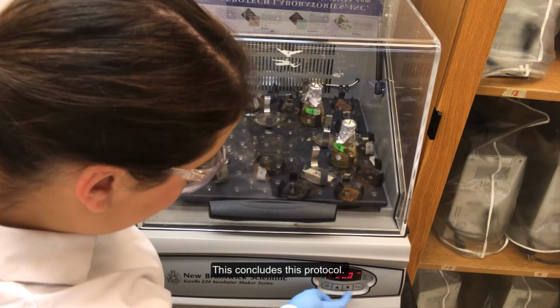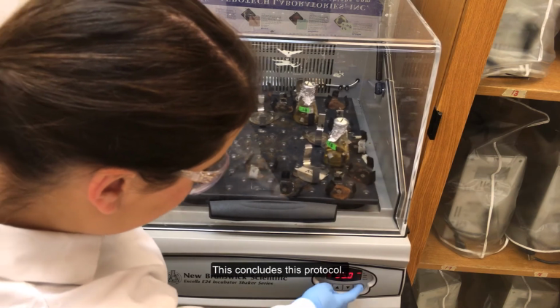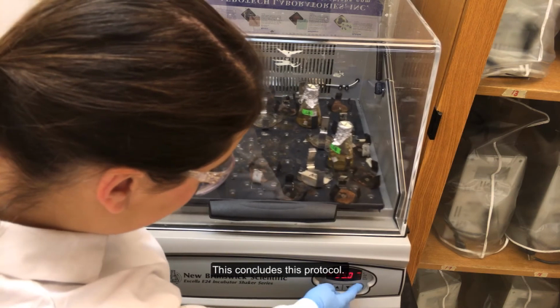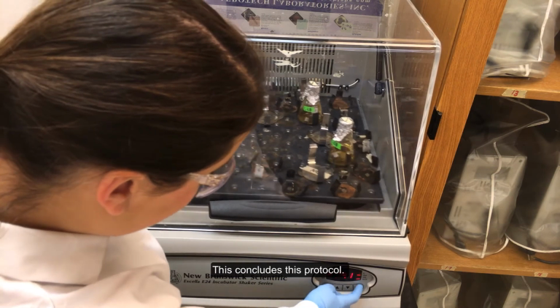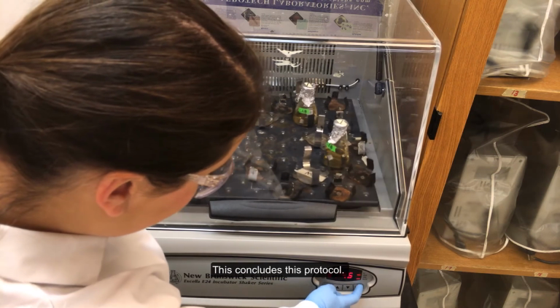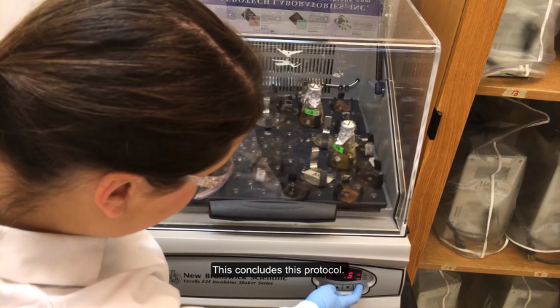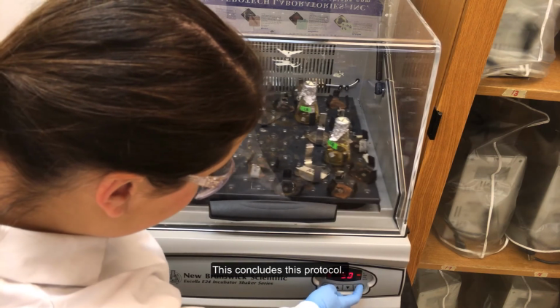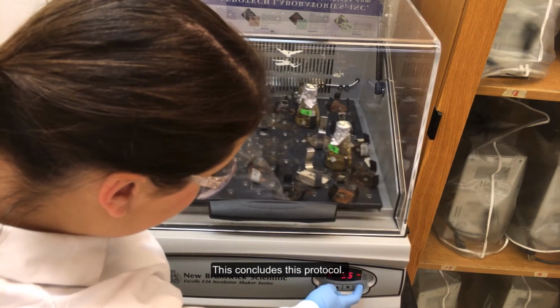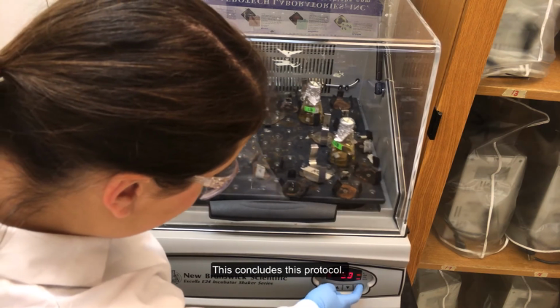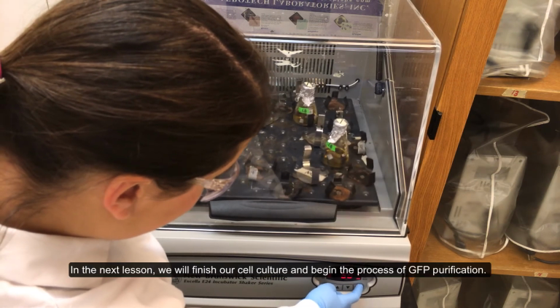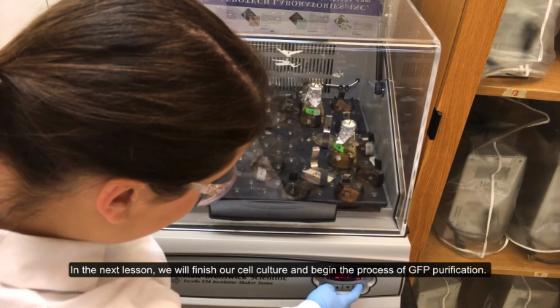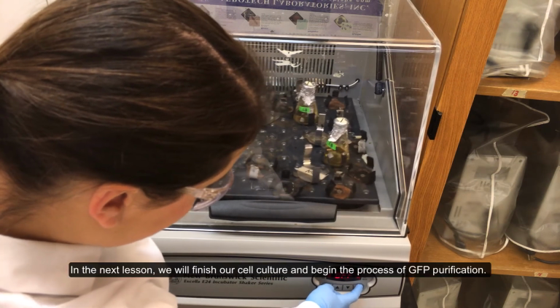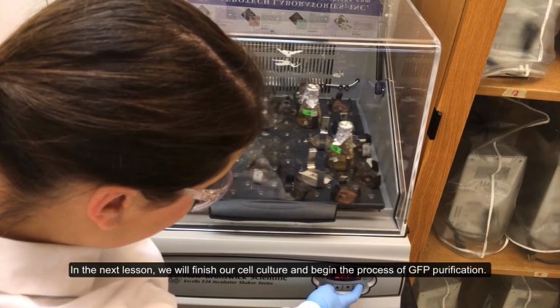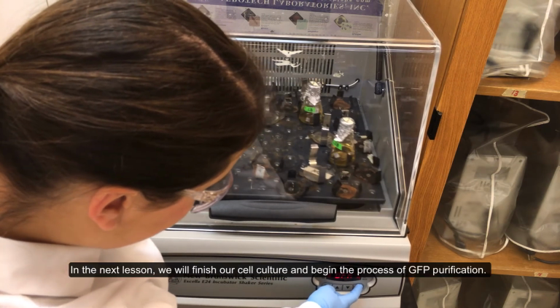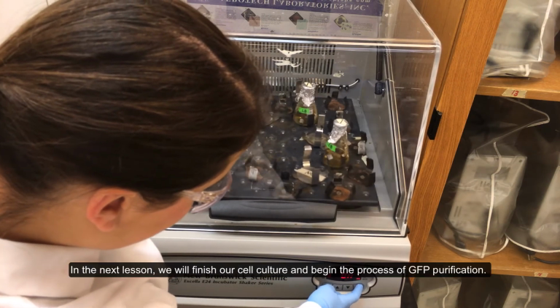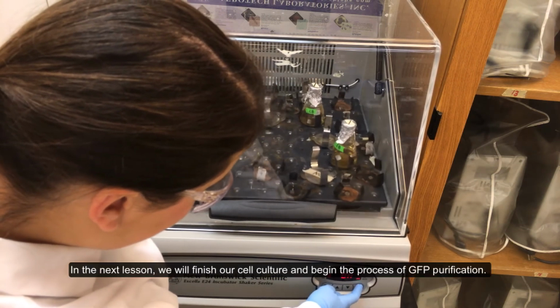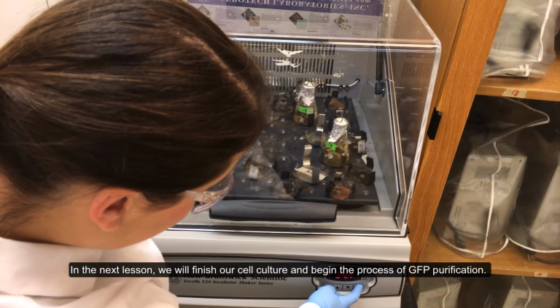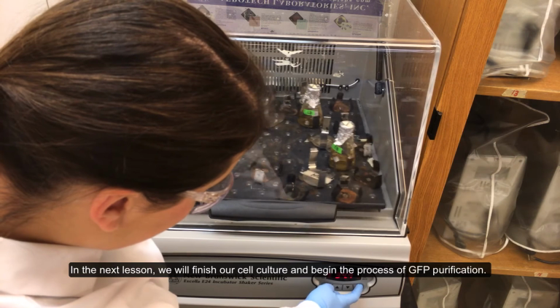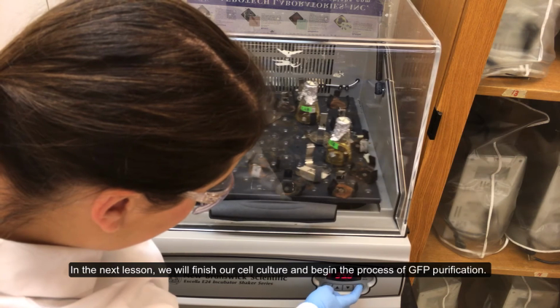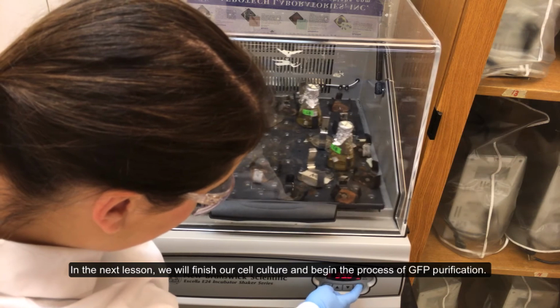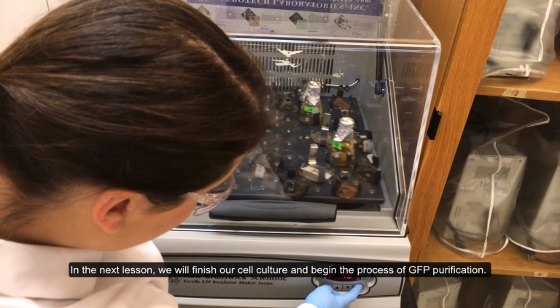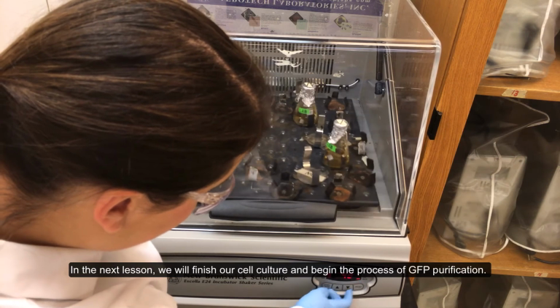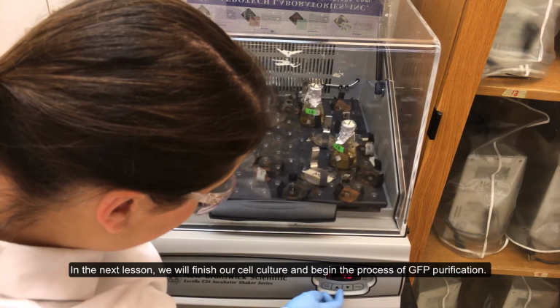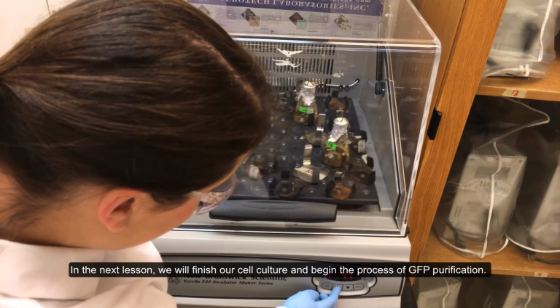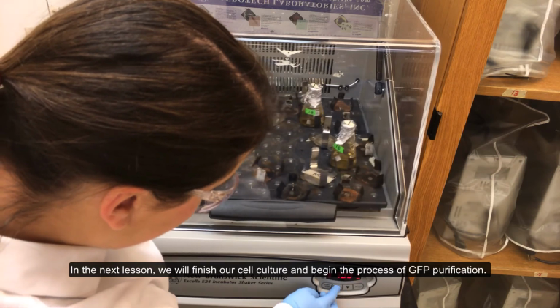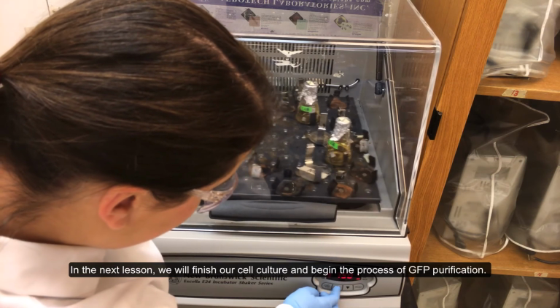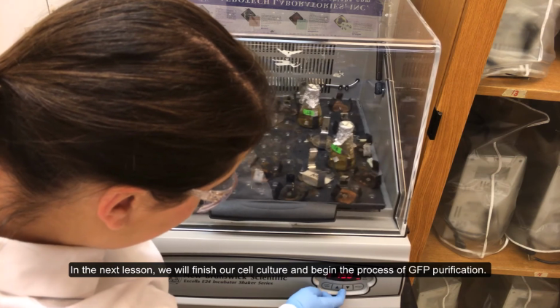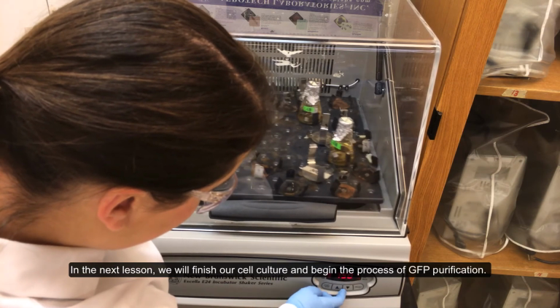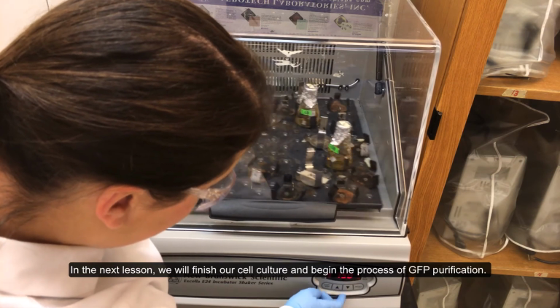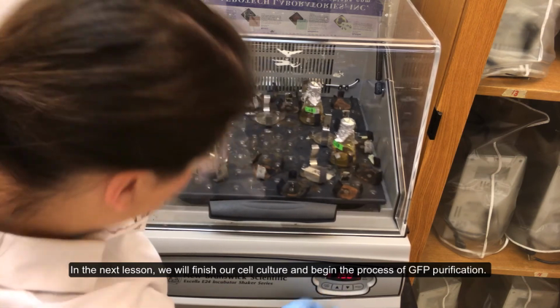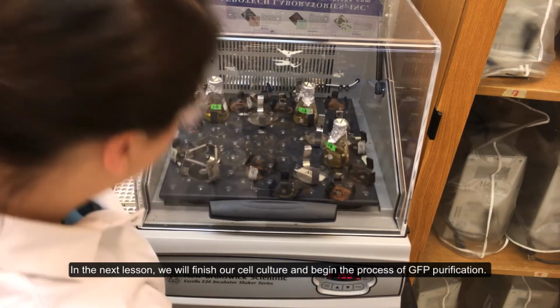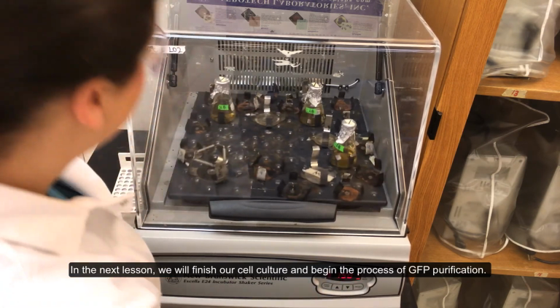This concludes this protocol. In the next lesson, we will finish our cell culture and begin the process of GFP purification.